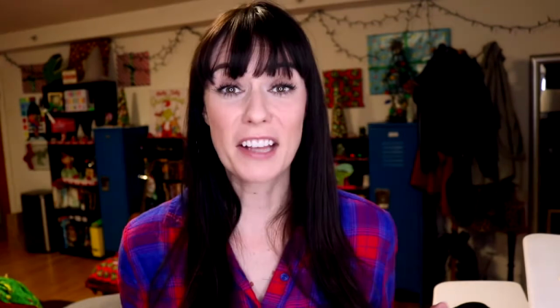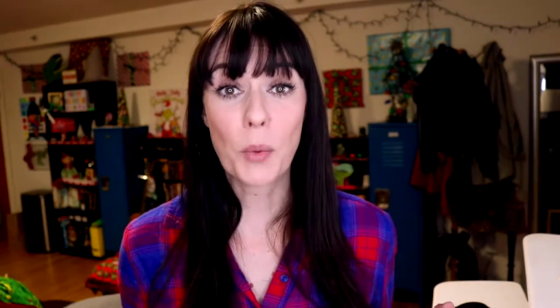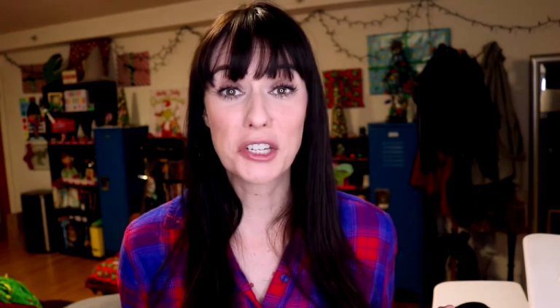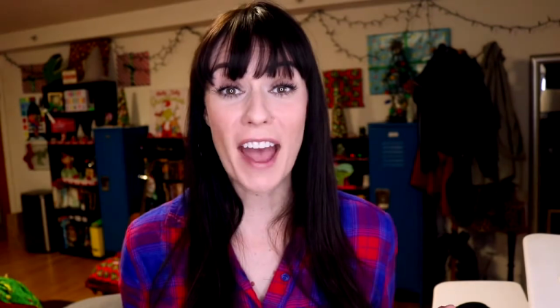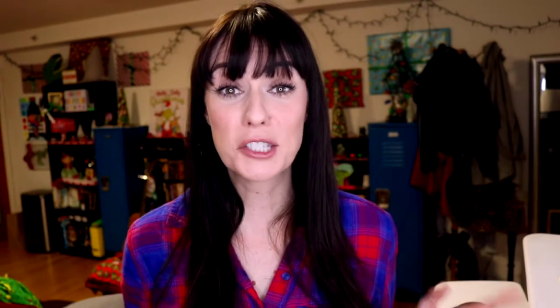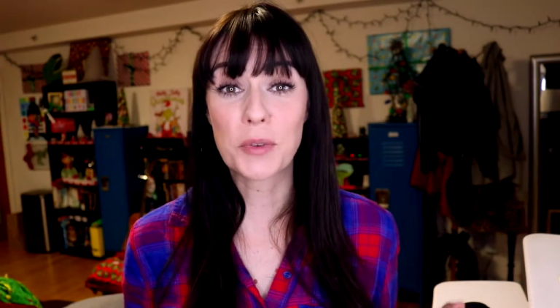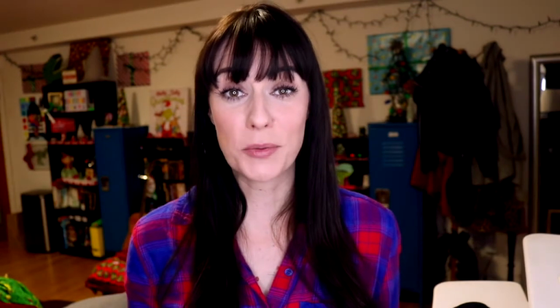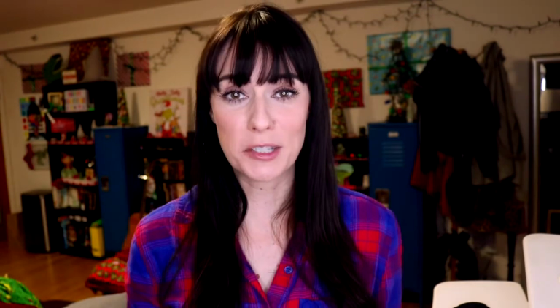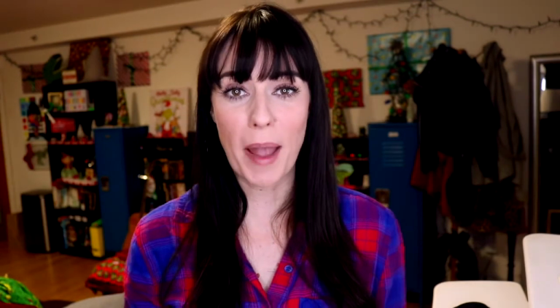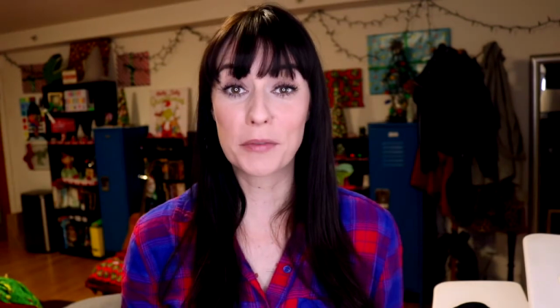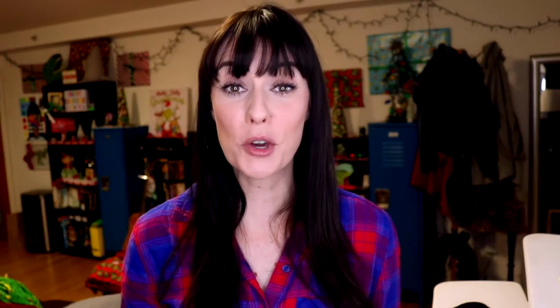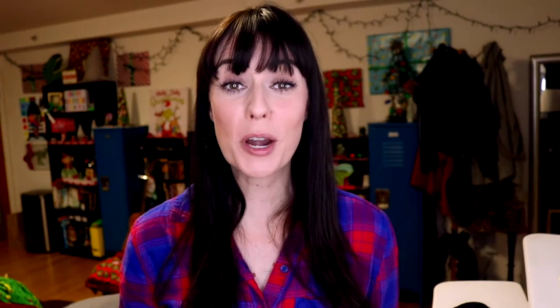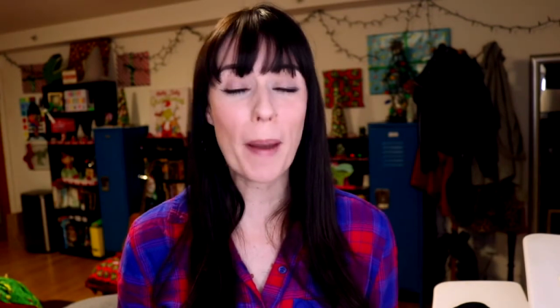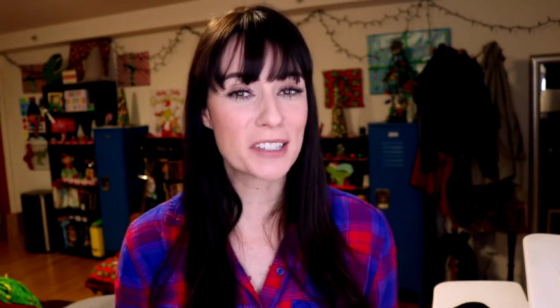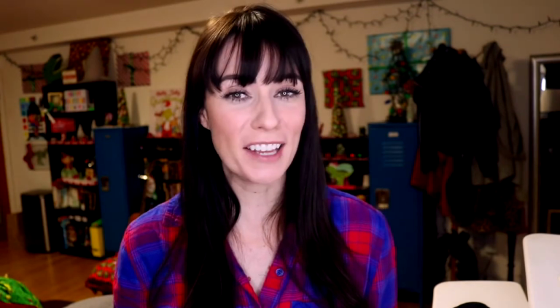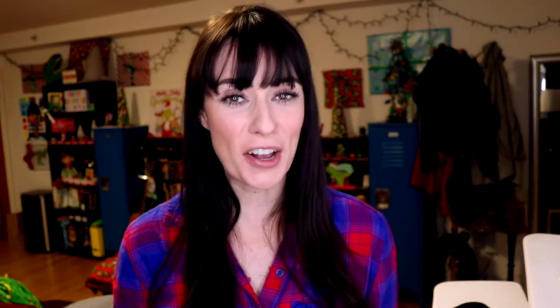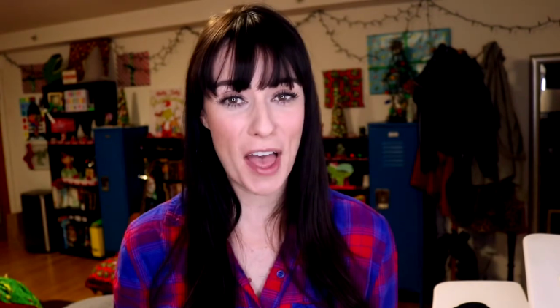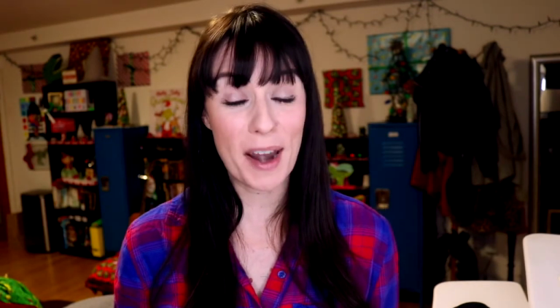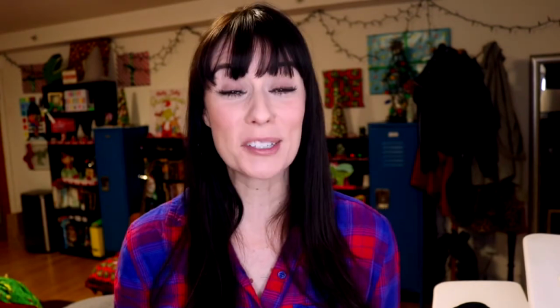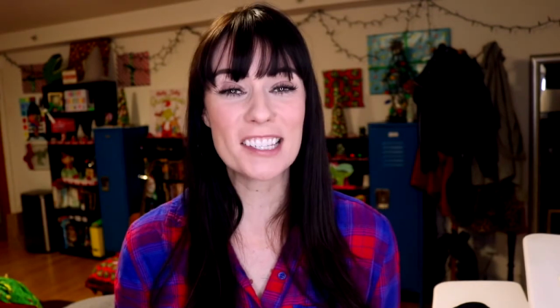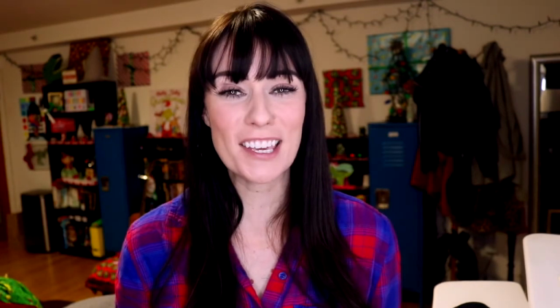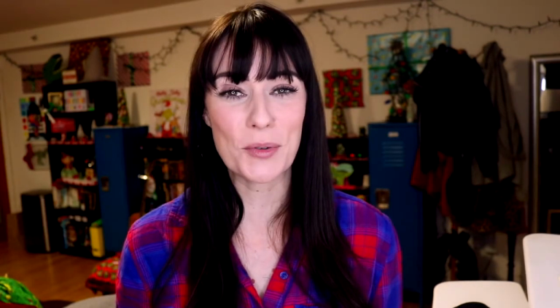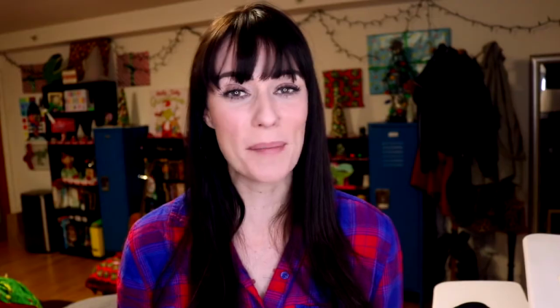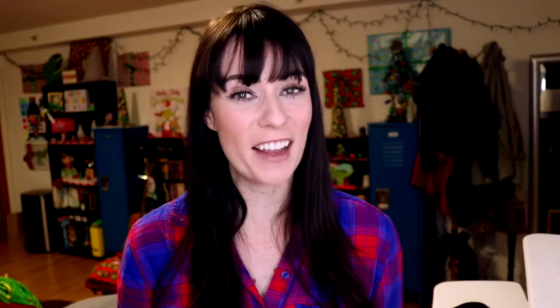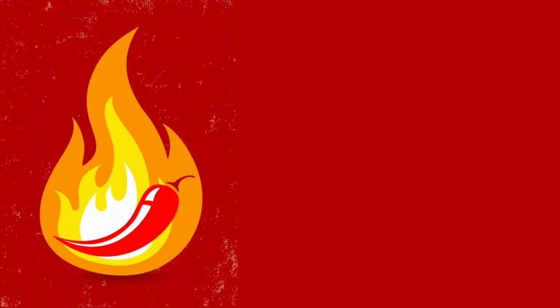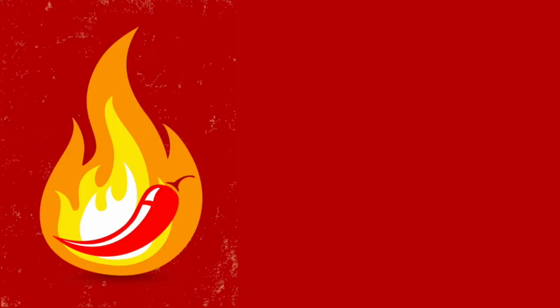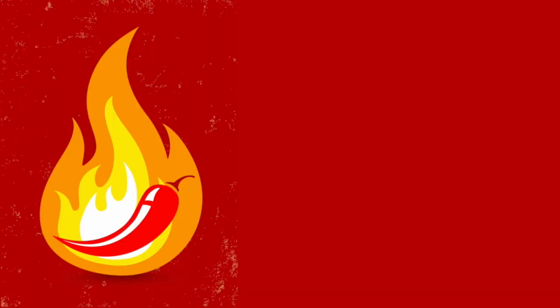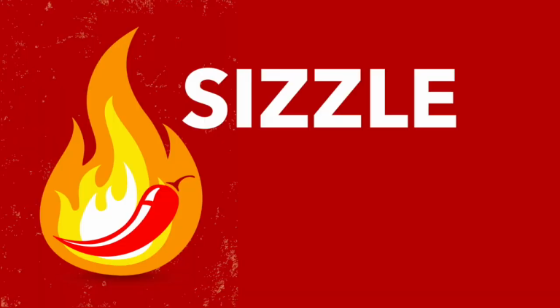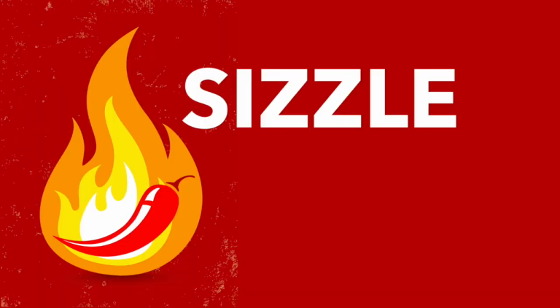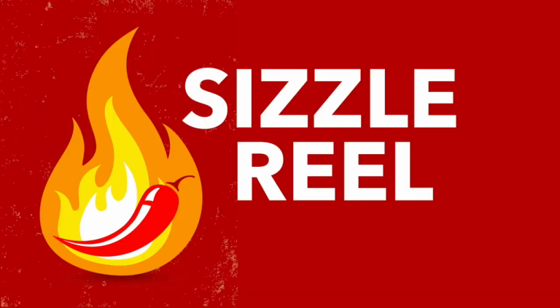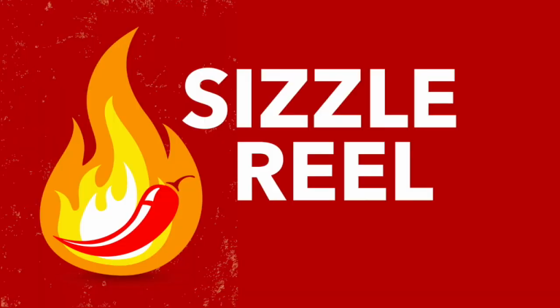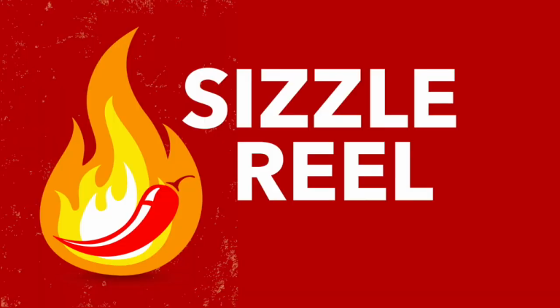Thanks for watching guys — to read the rest of my review go to pepperscale.com and I will see you on my next sizzle reel.